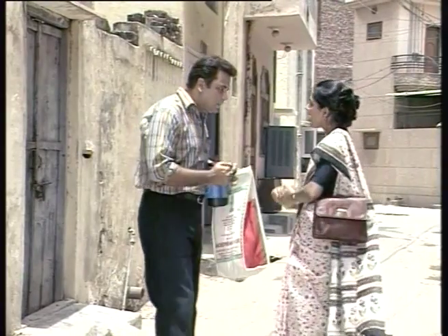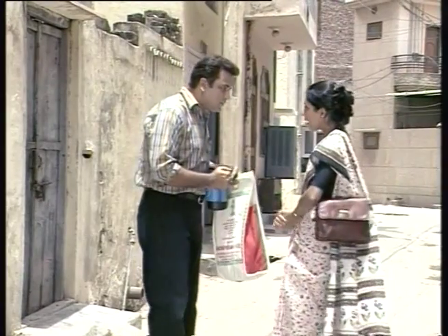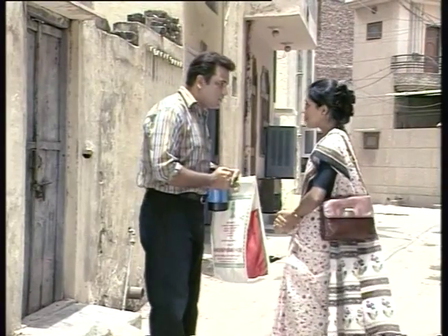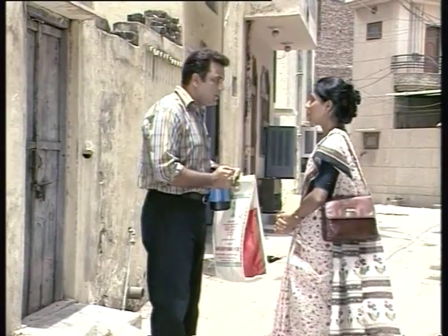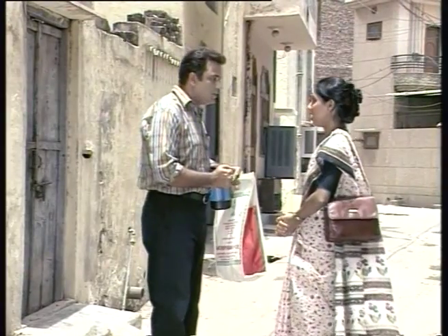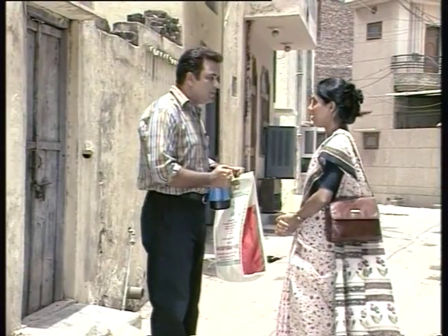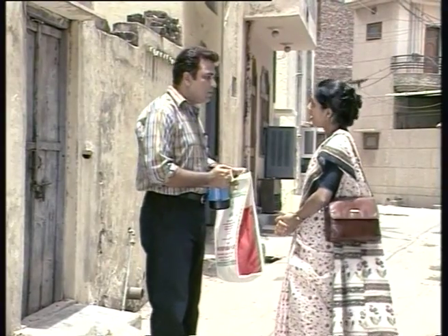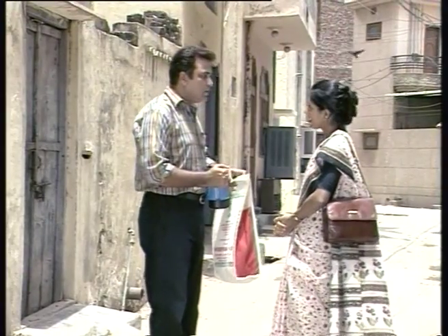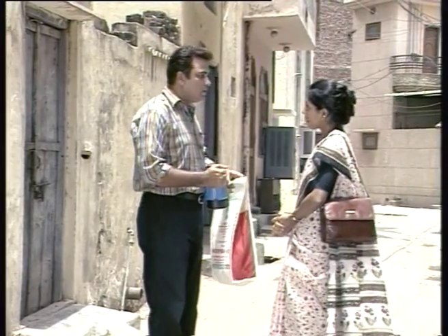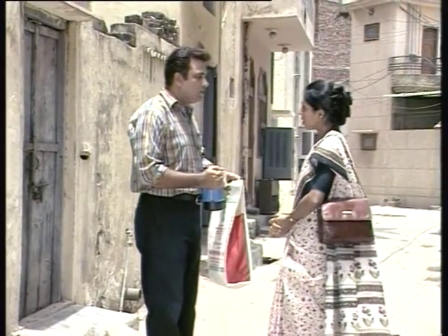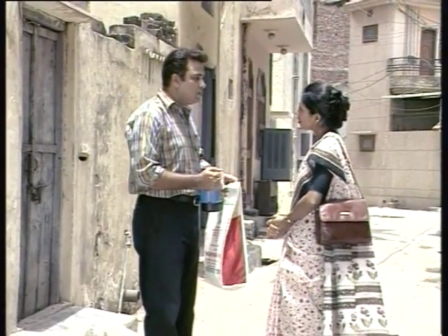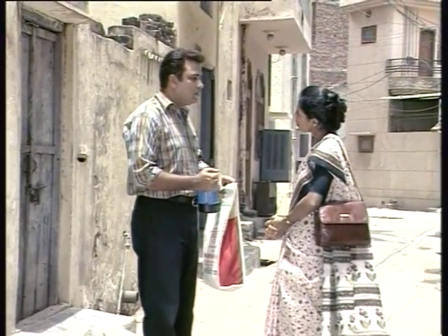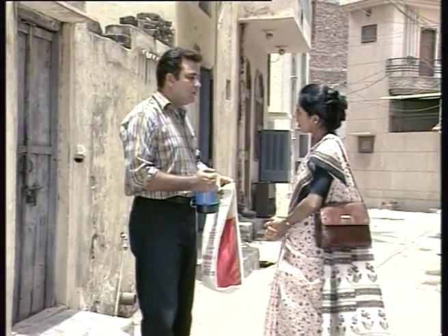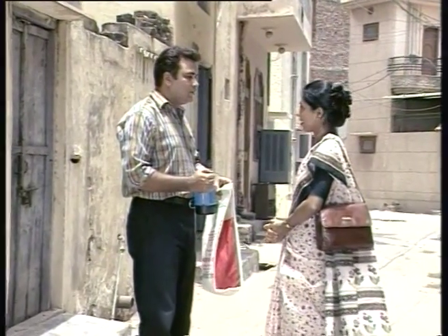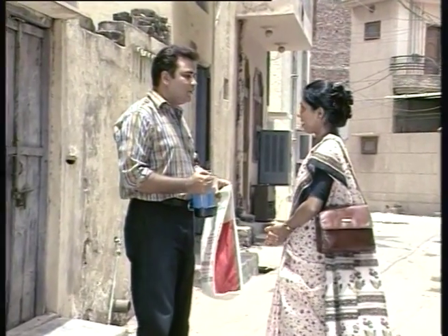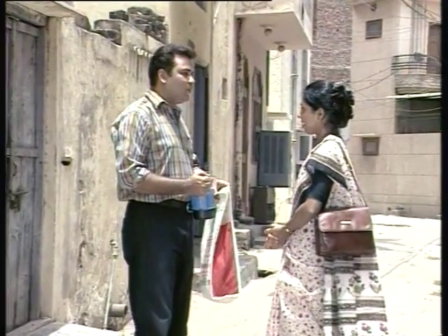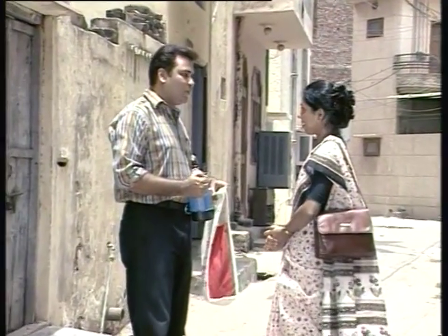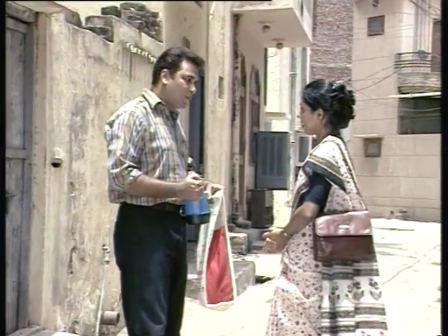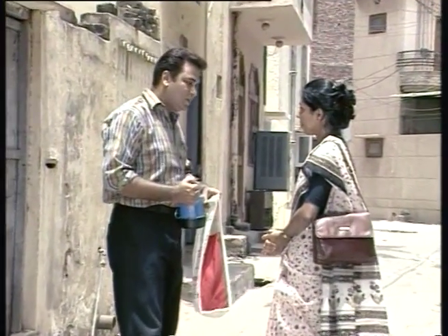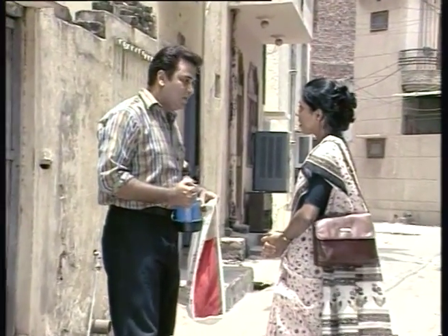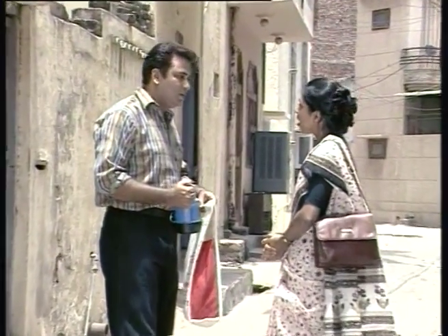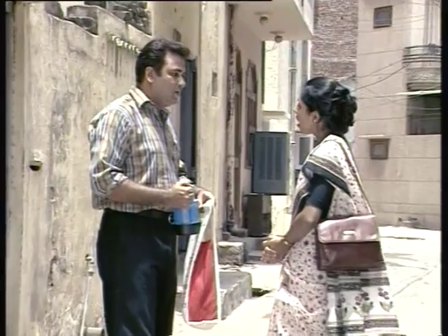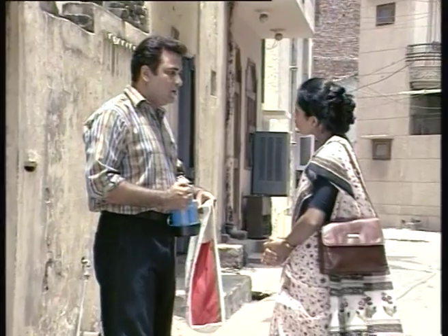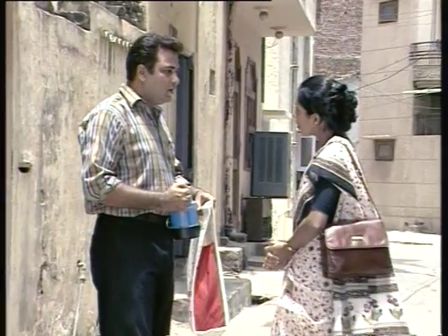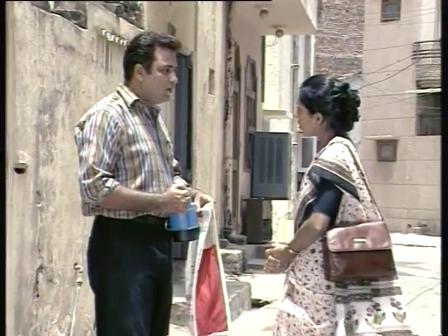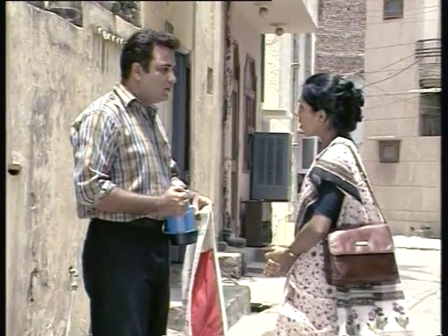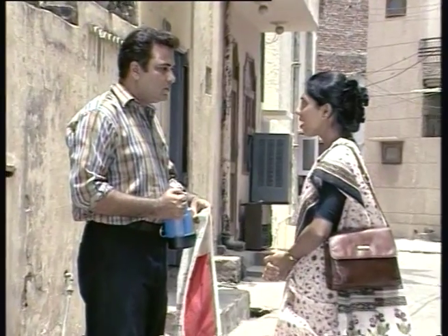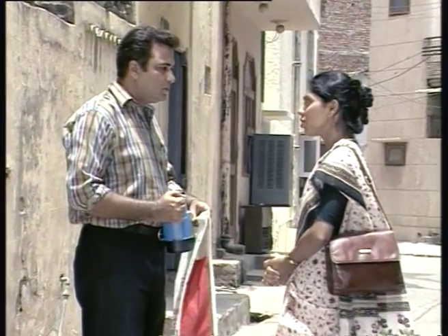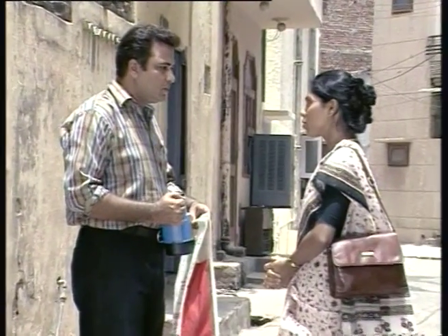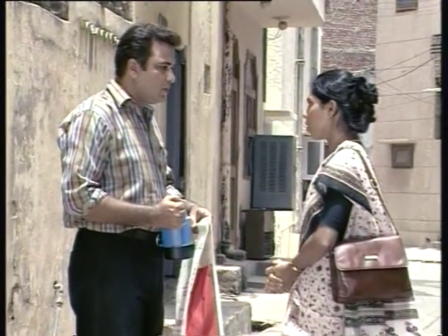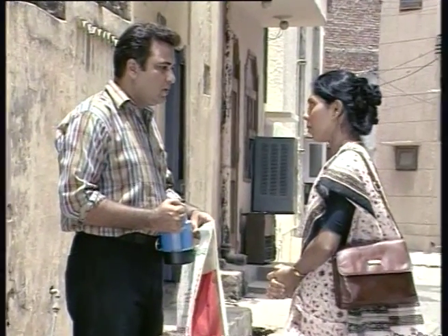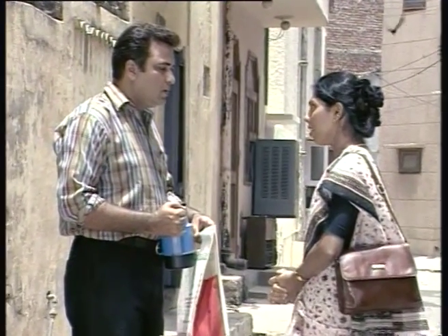I am Rupali, the health care worker from the health care centre. How is your mother? I heard she was not well.